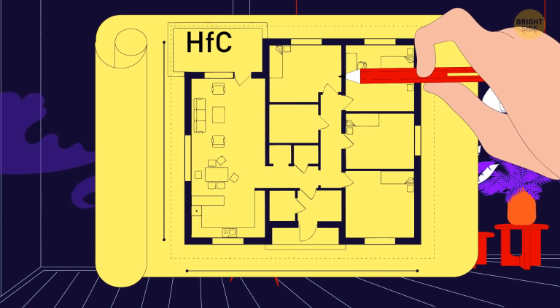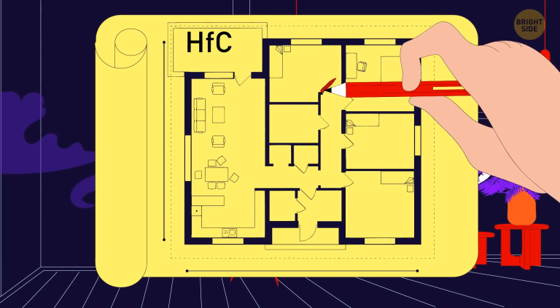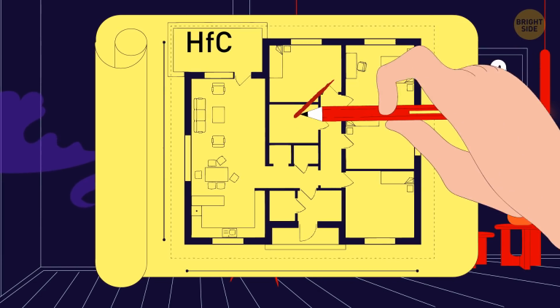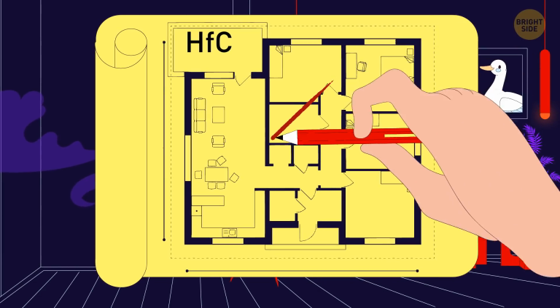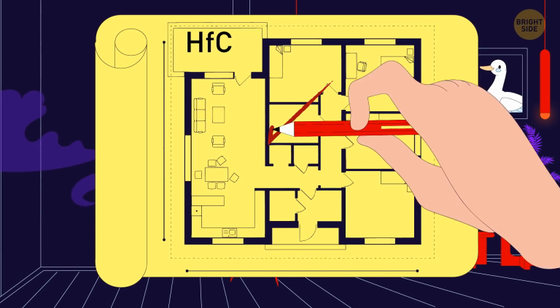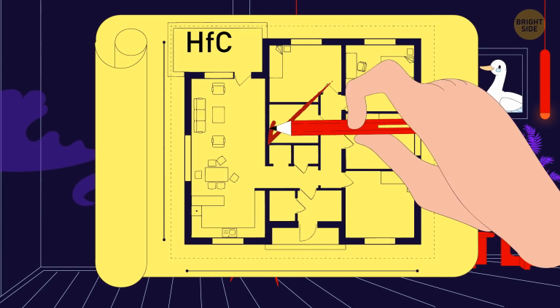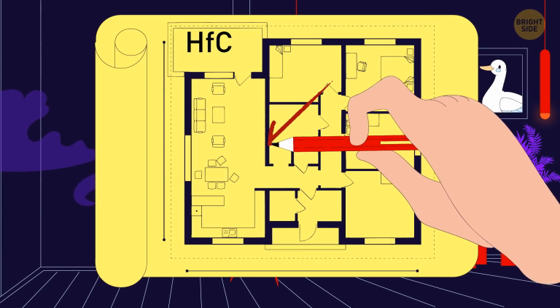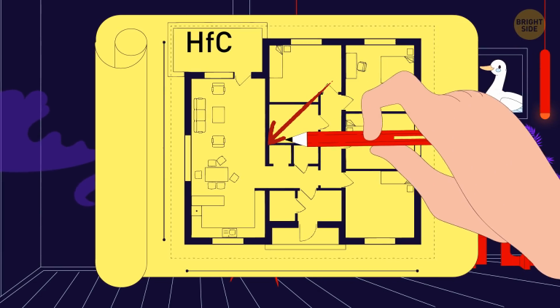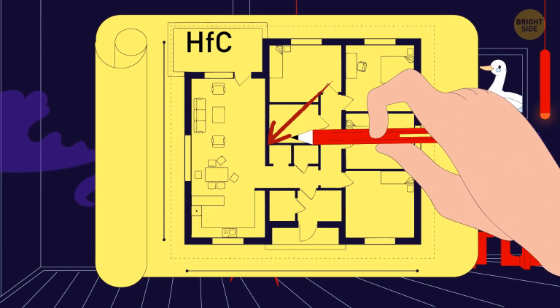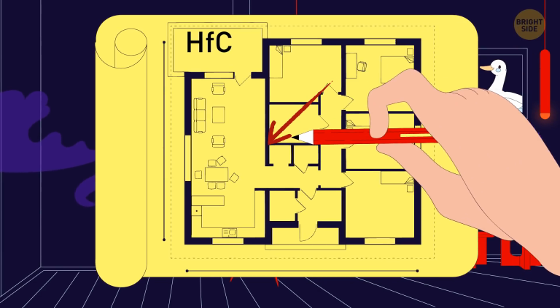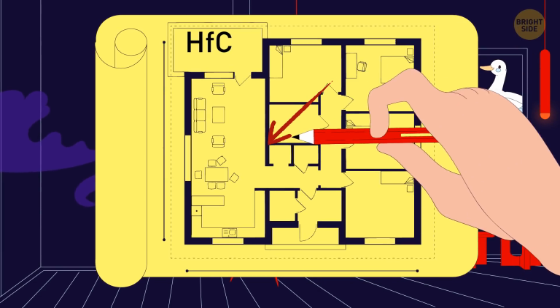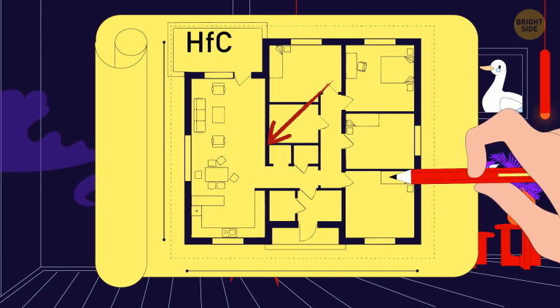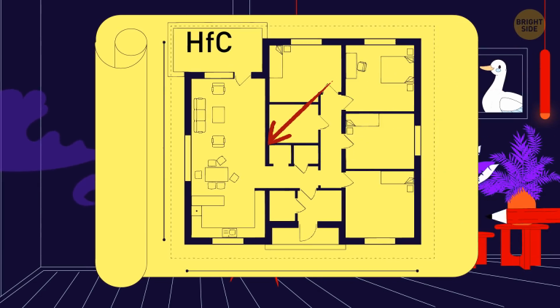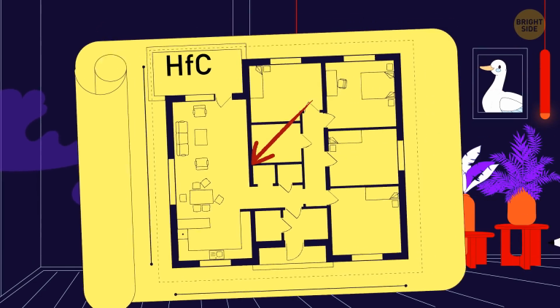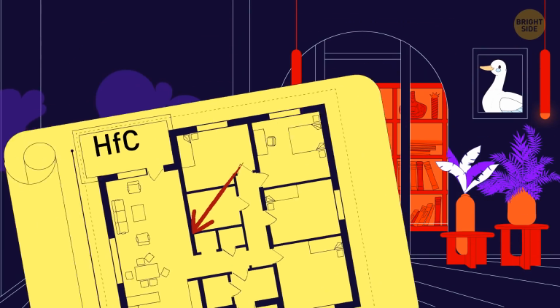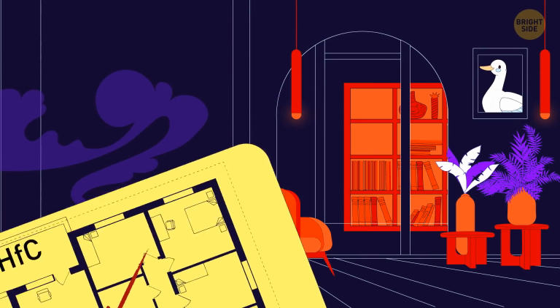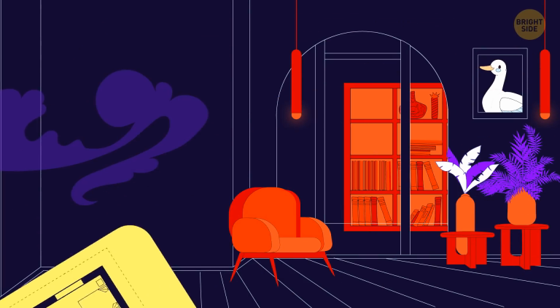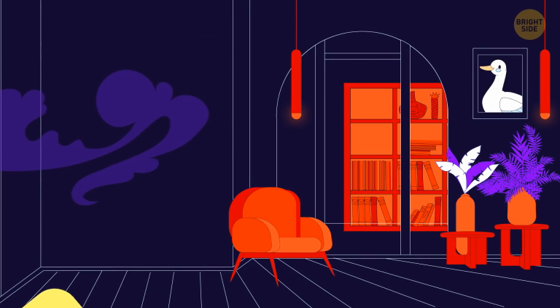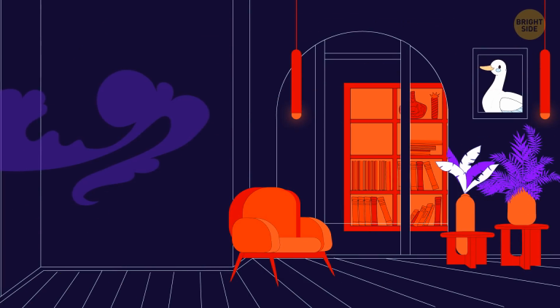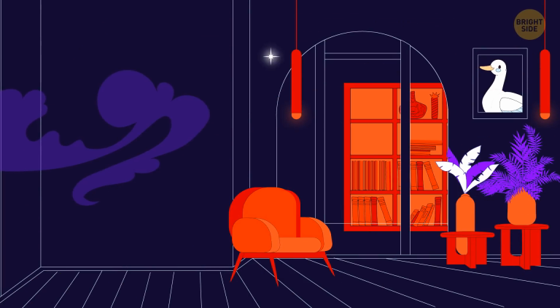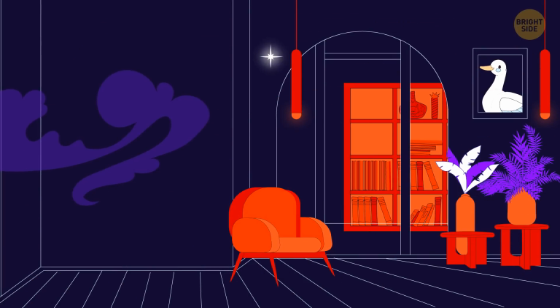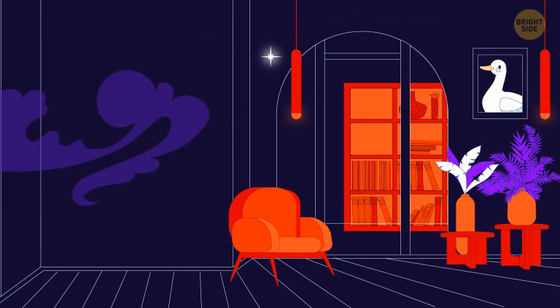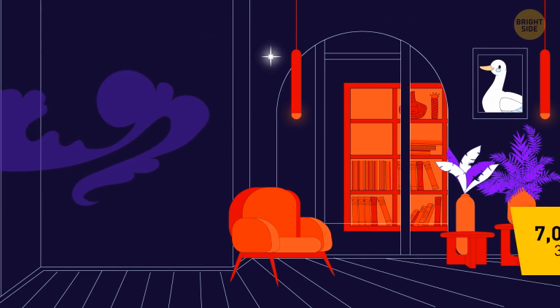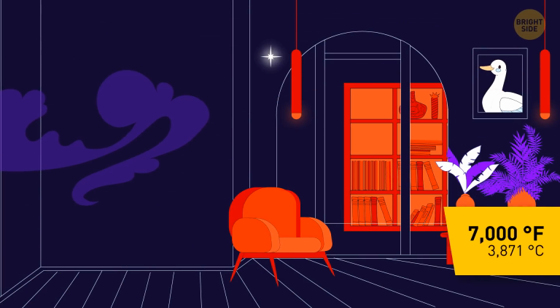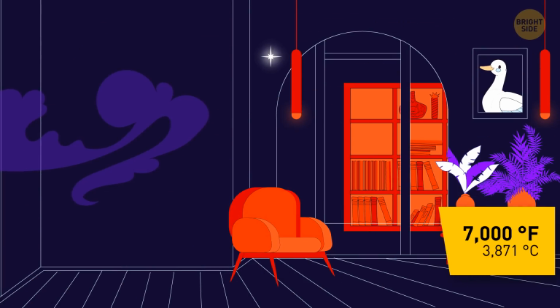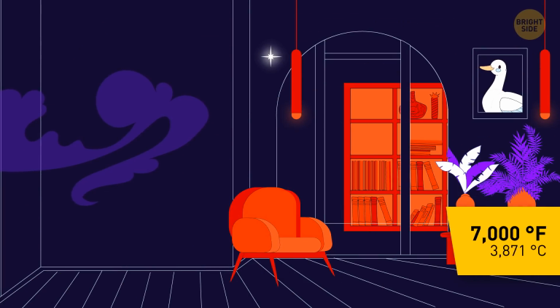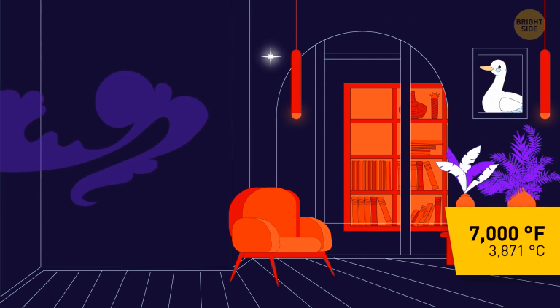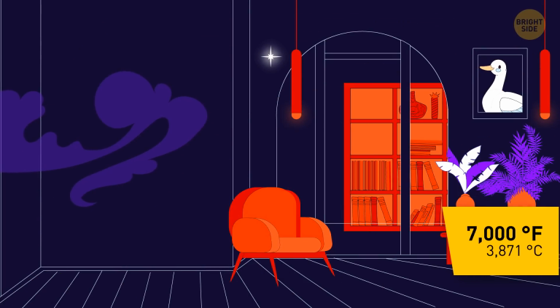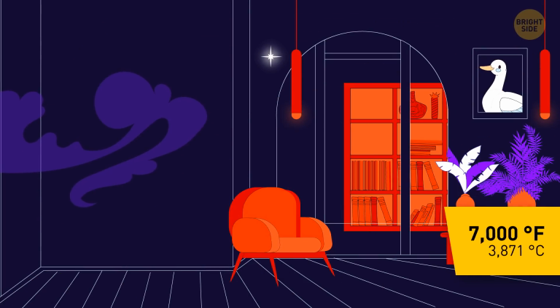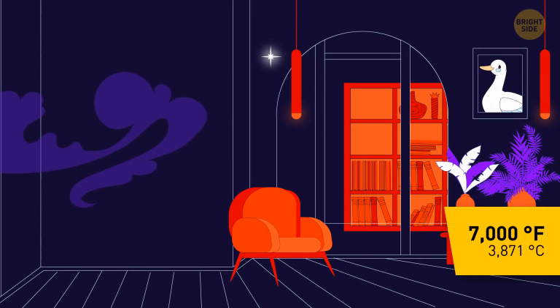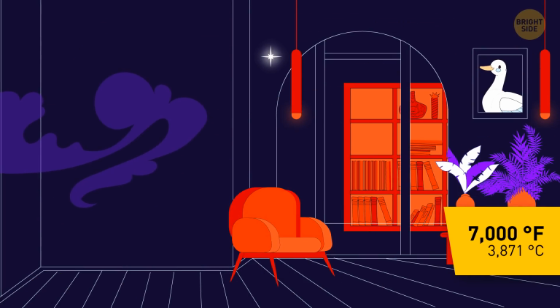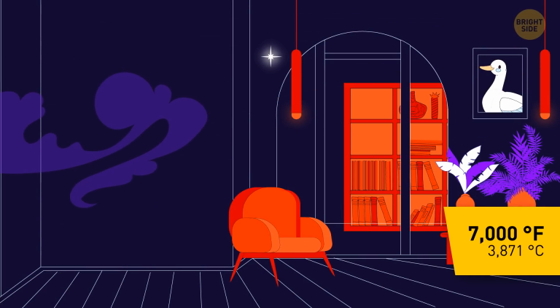Discovered way back in 2016, it withstands temperatures of over 7,000 degrees.